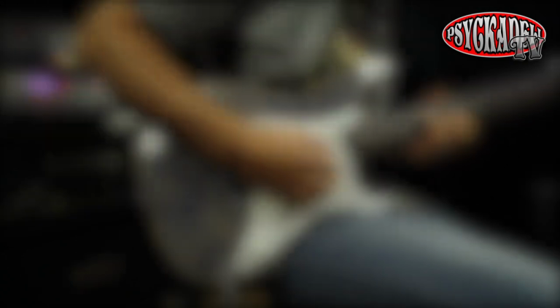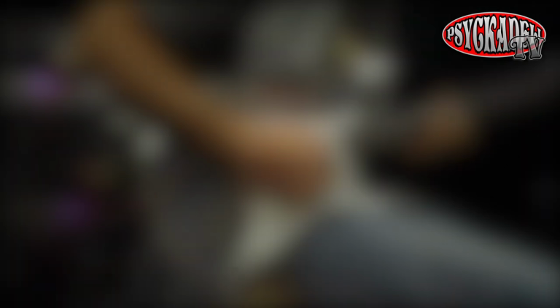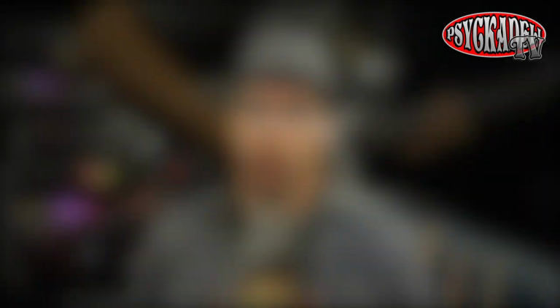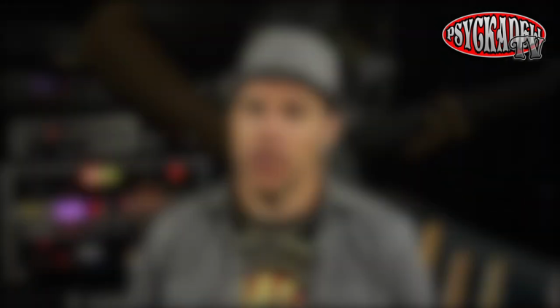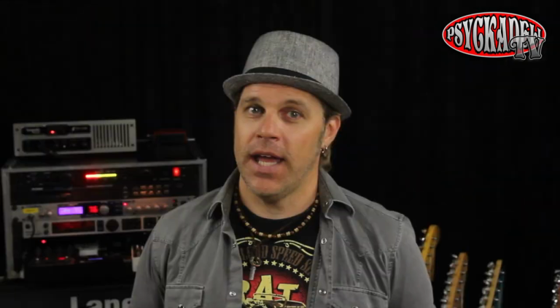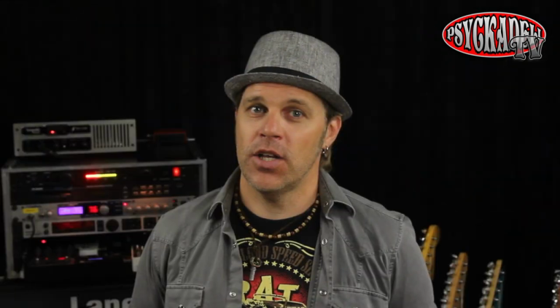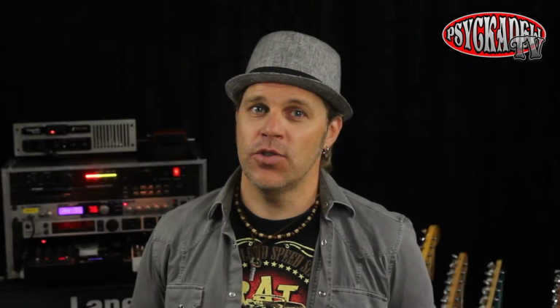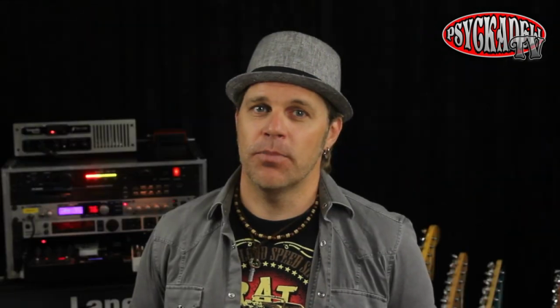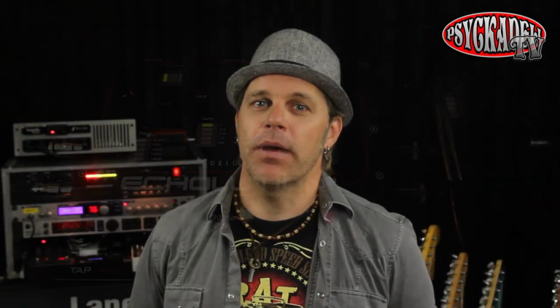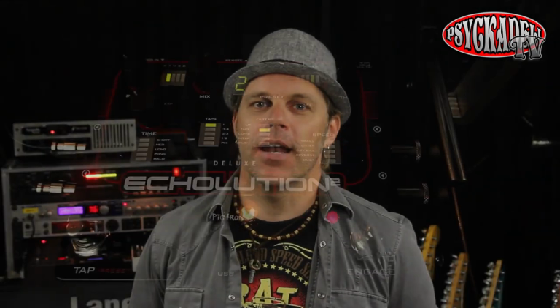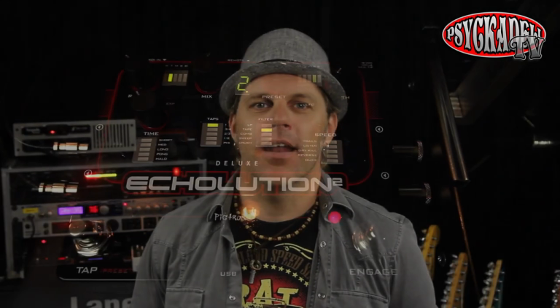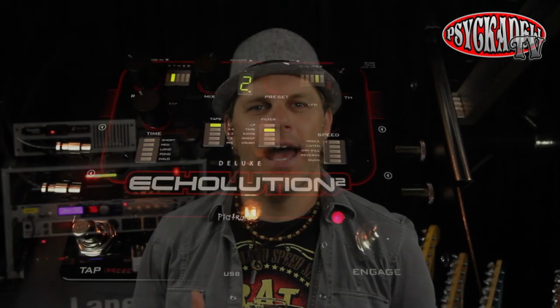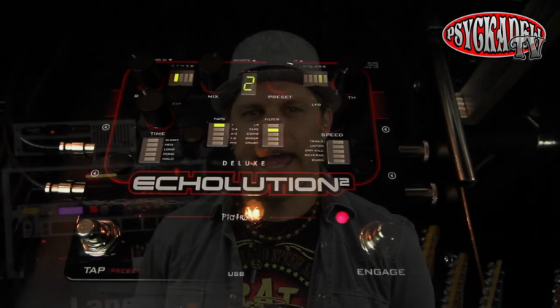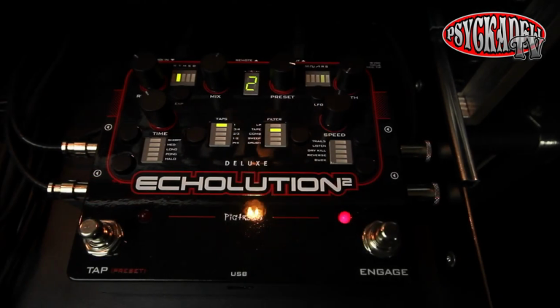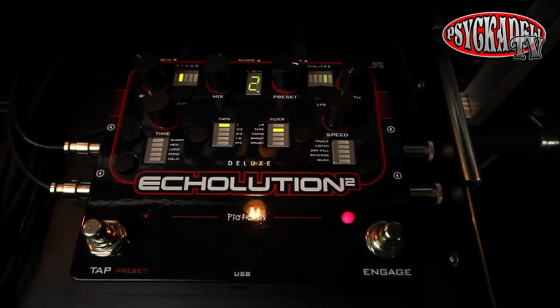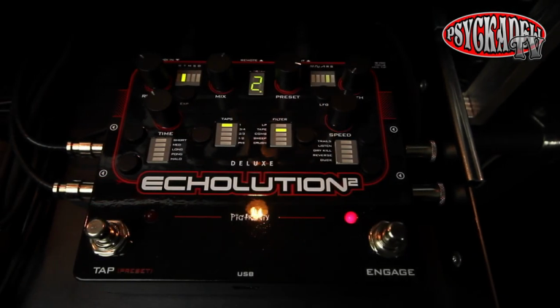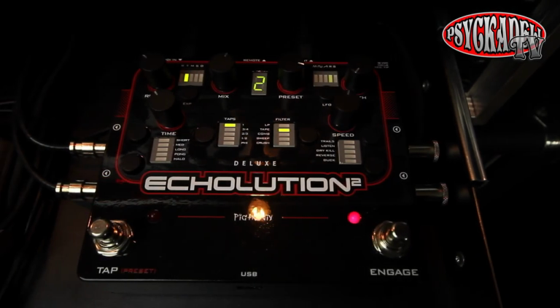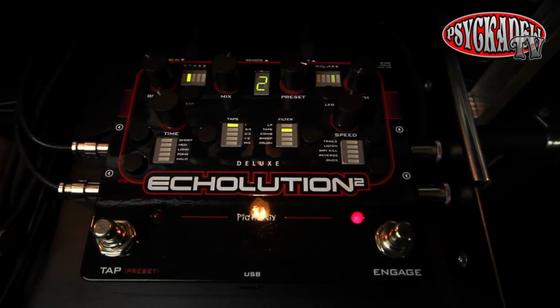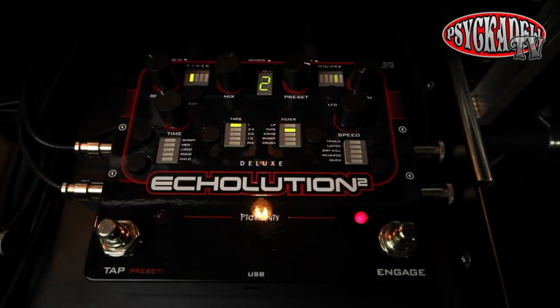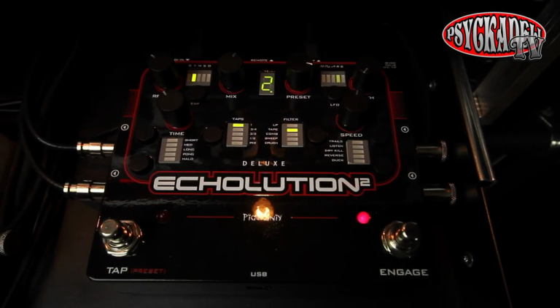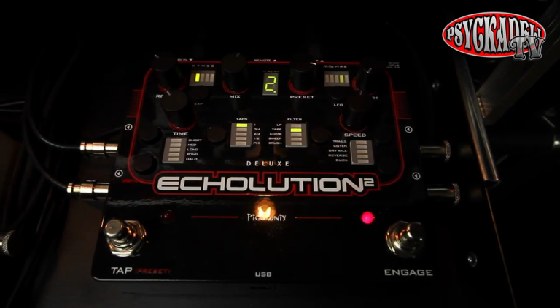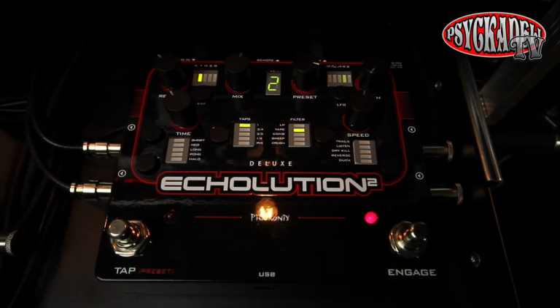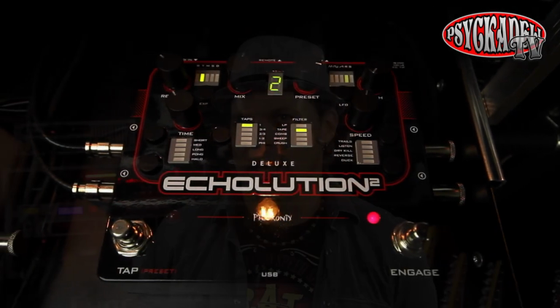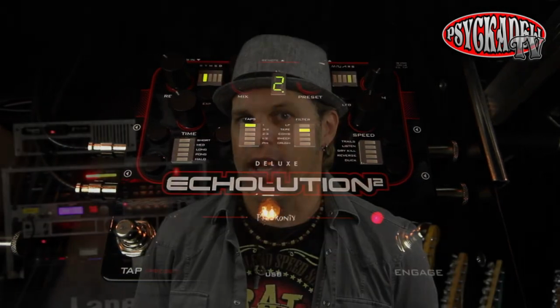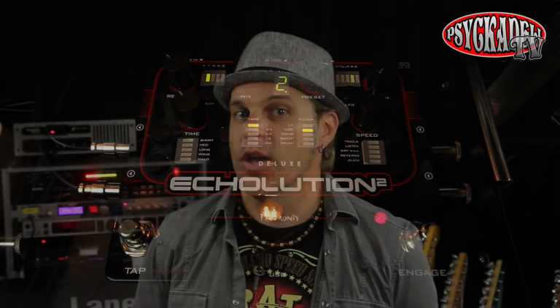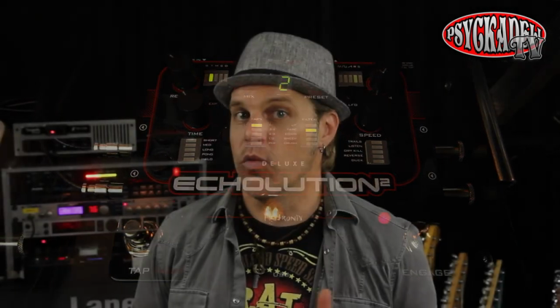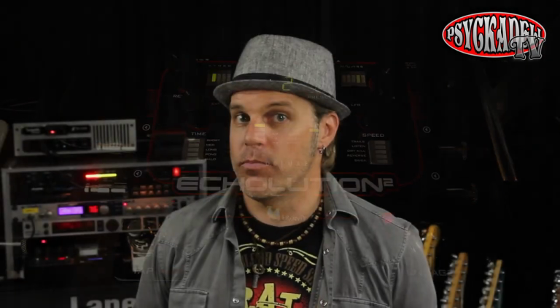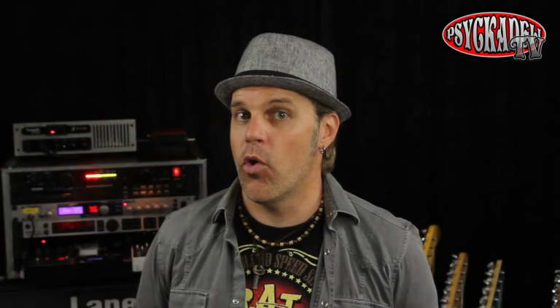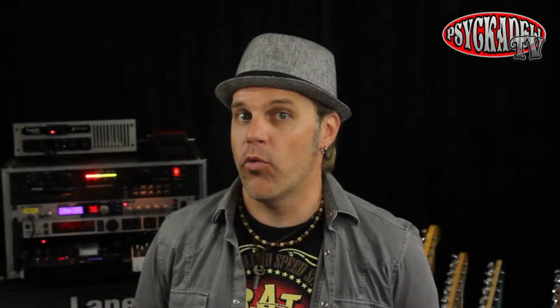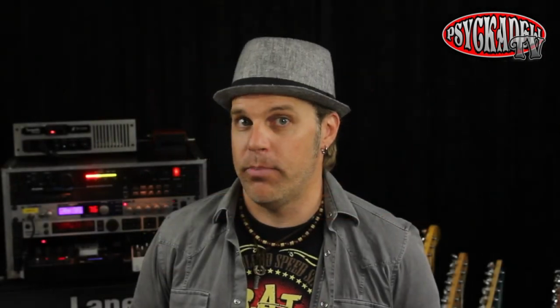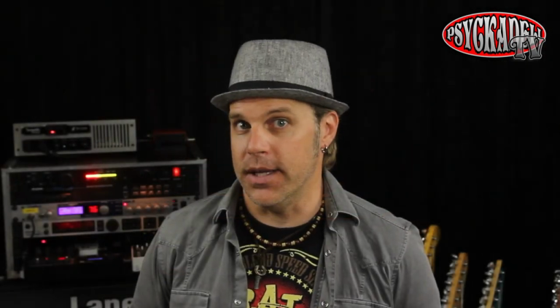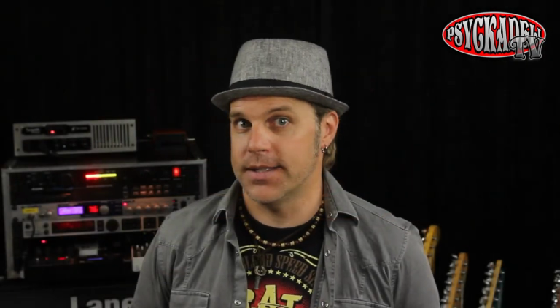With the Echolution pedal, I added a longer tape delay with more repeats.